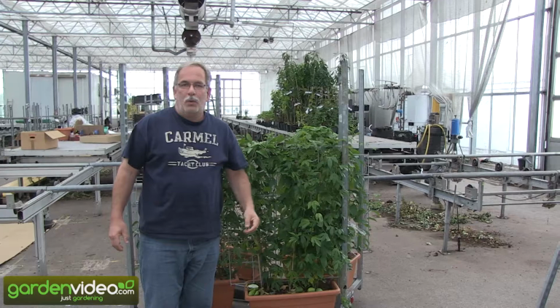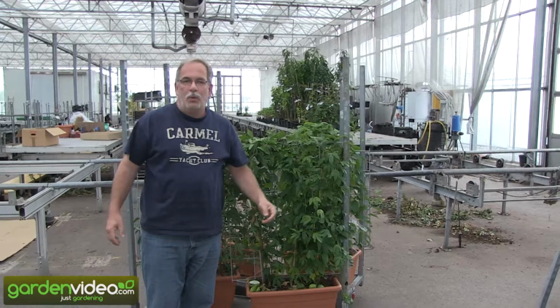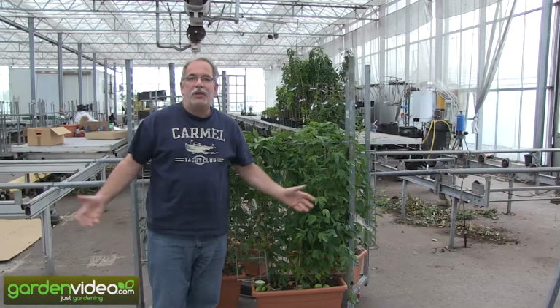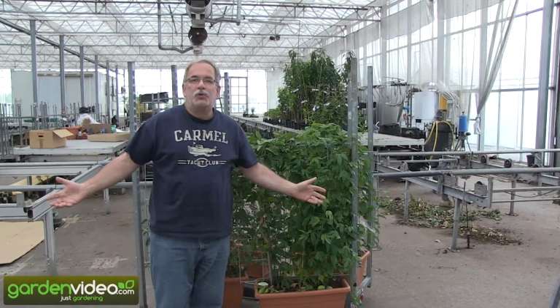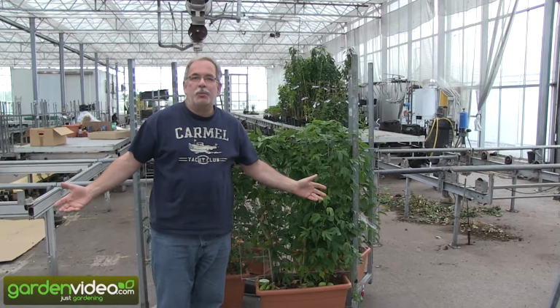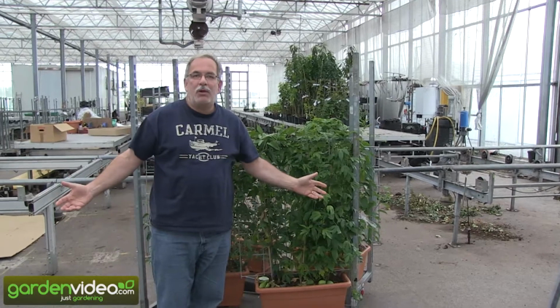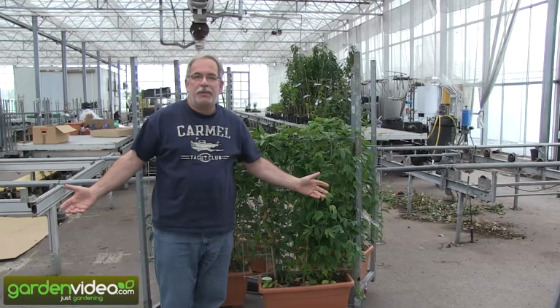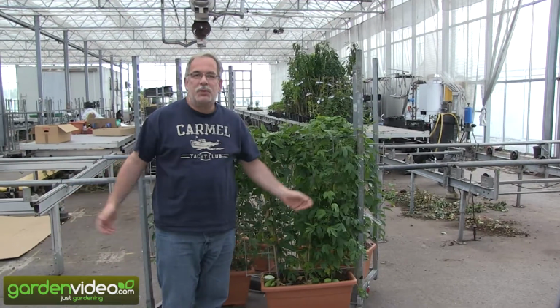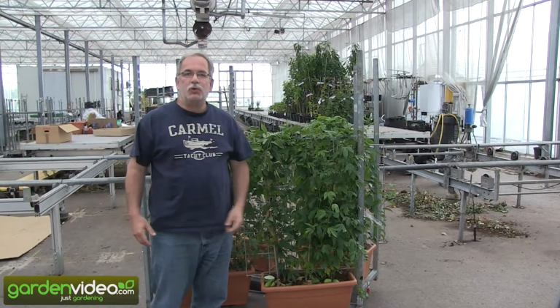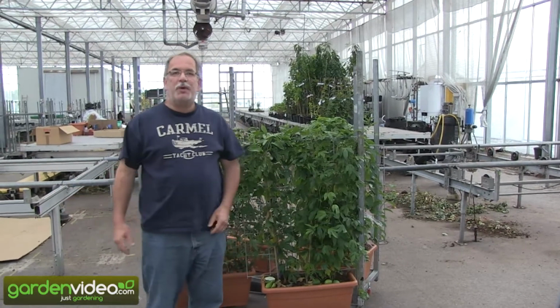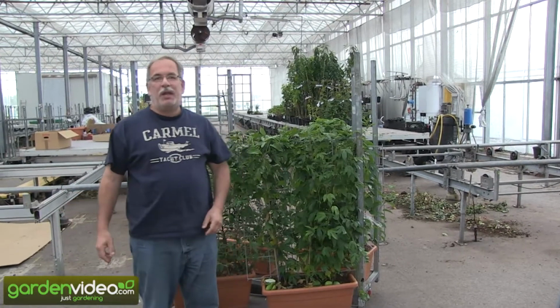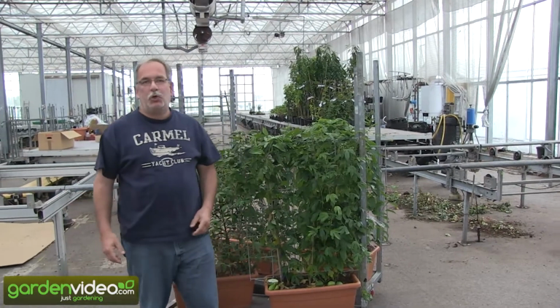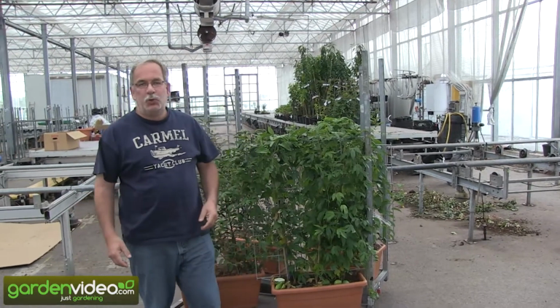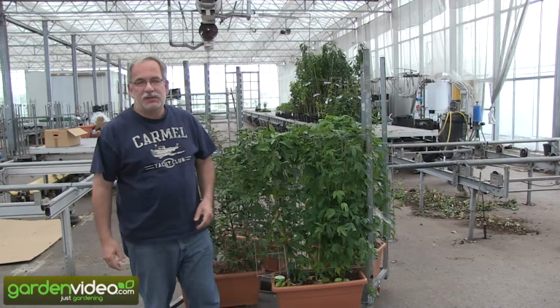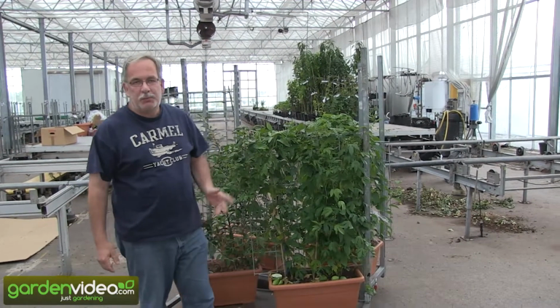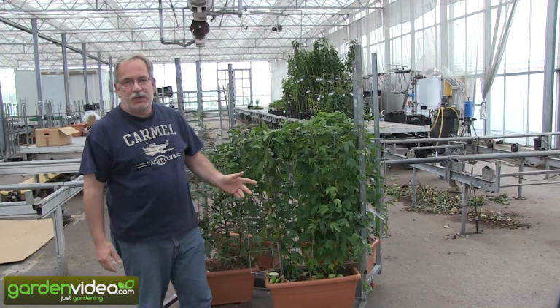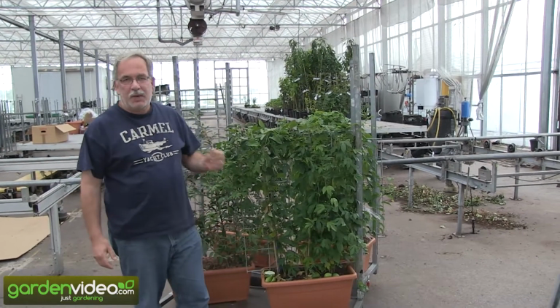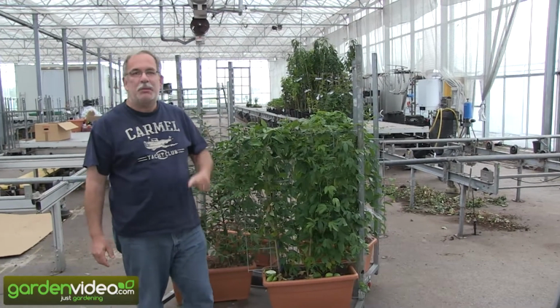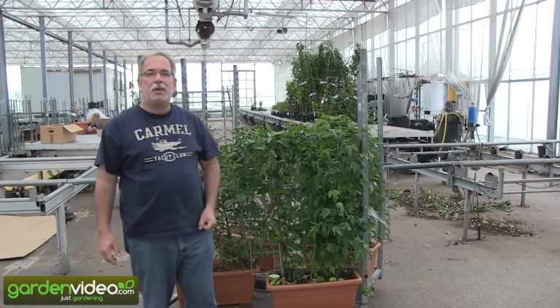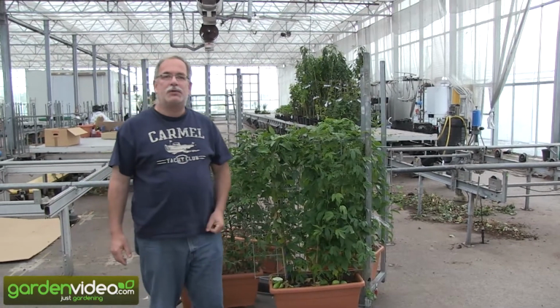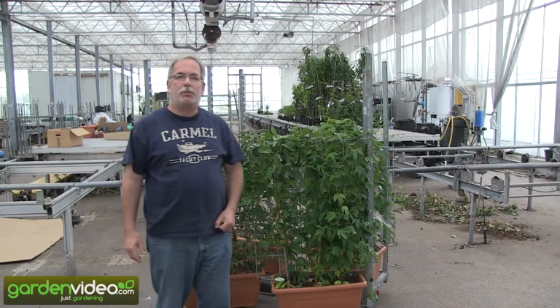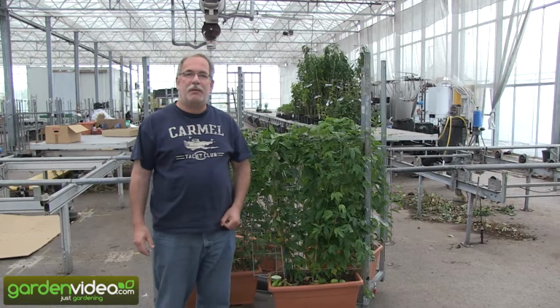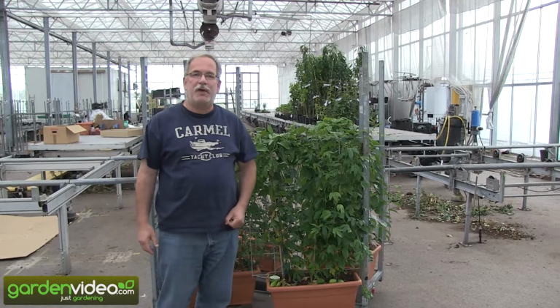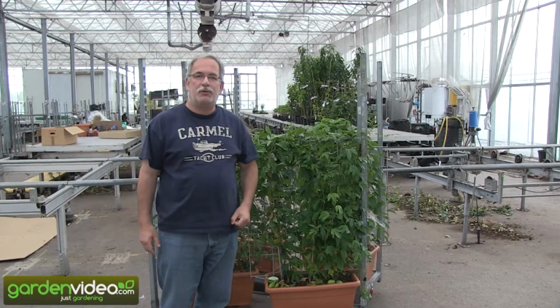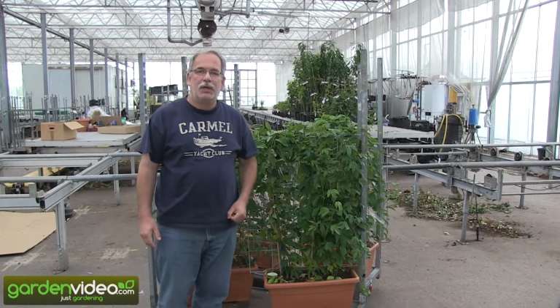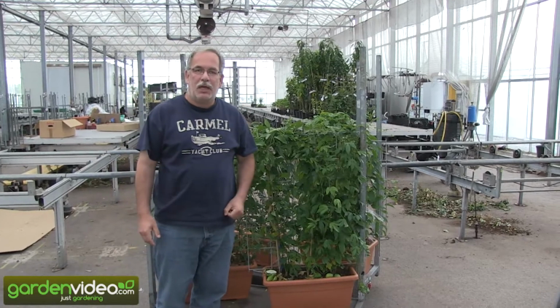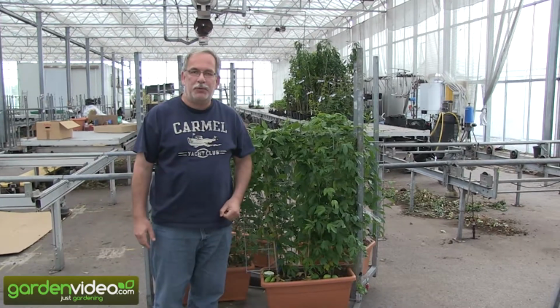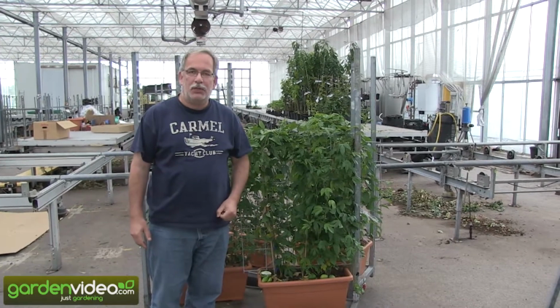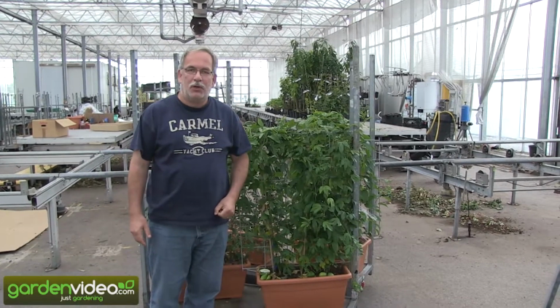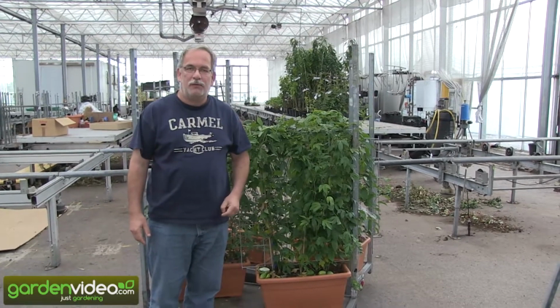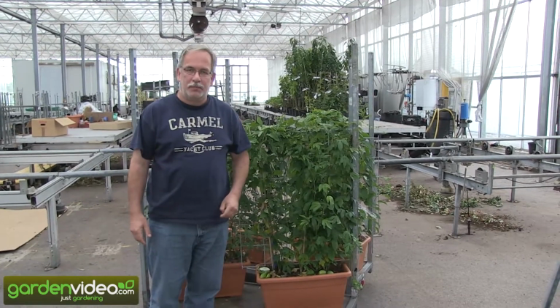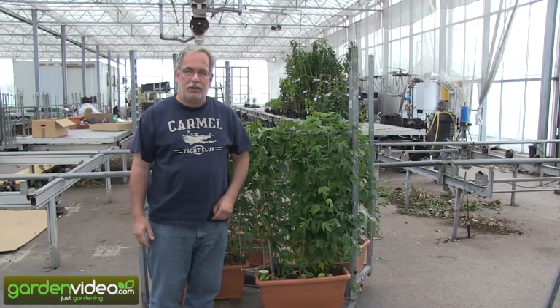Welcome to Lubera, the Swiss fruit and berry plant producers and breeders. My name is Markus Kobold. I'm founder and breeder of Lubera.